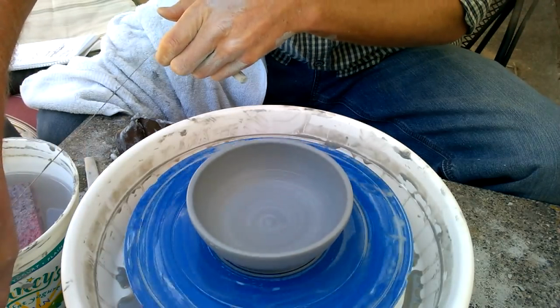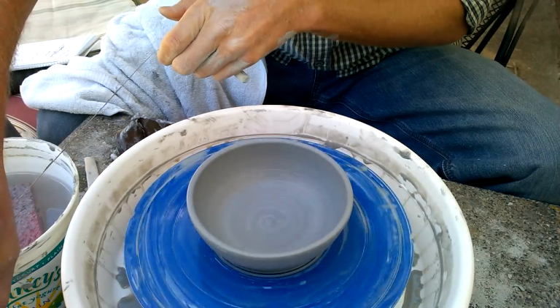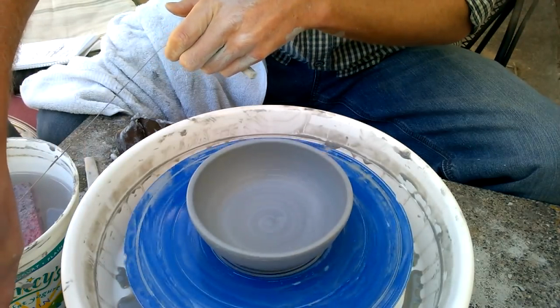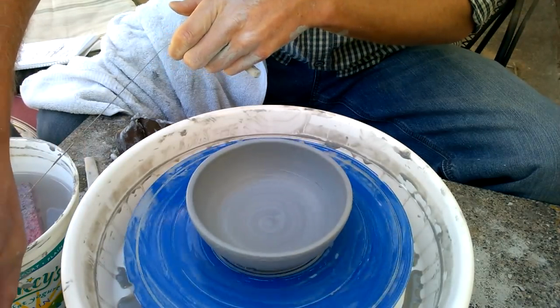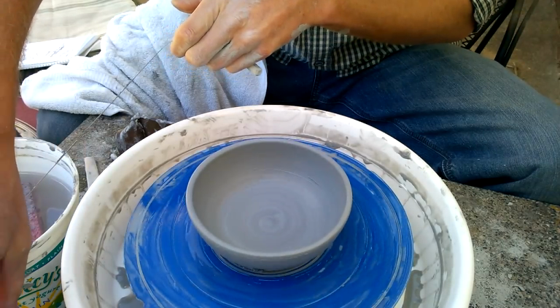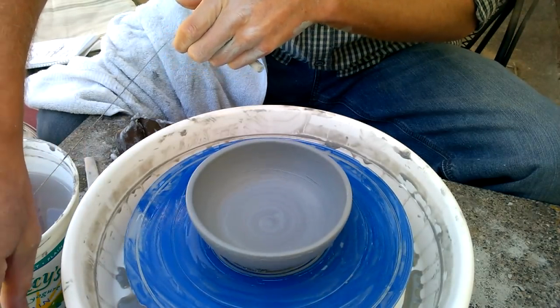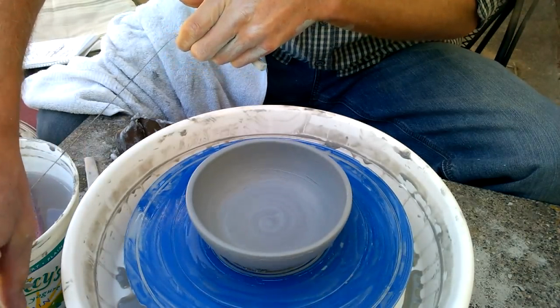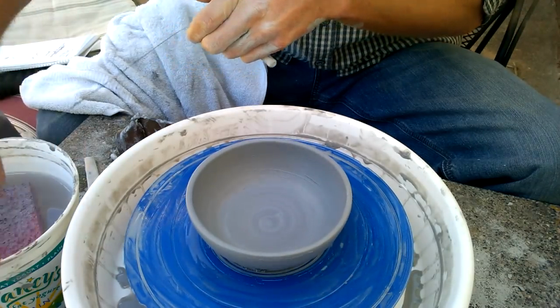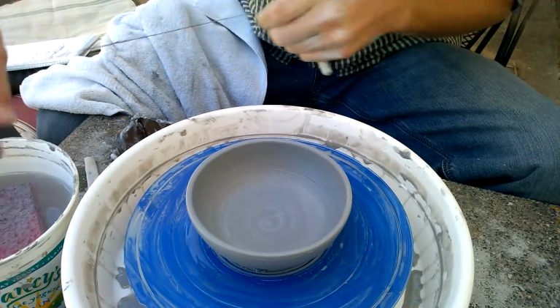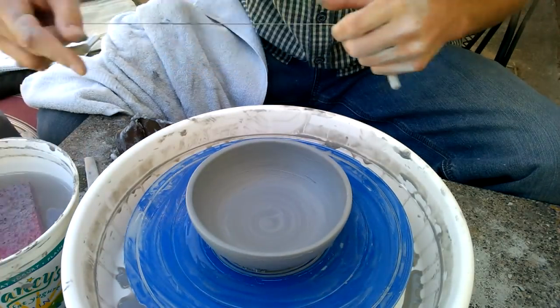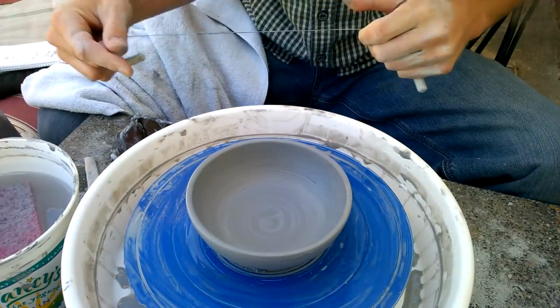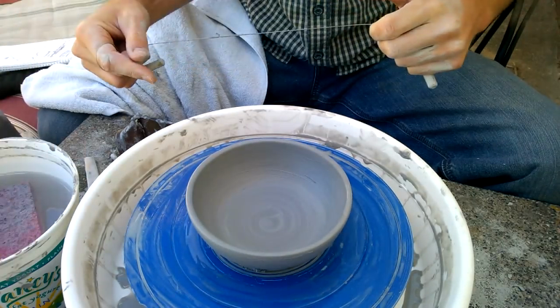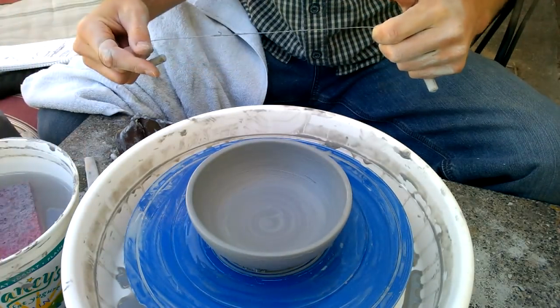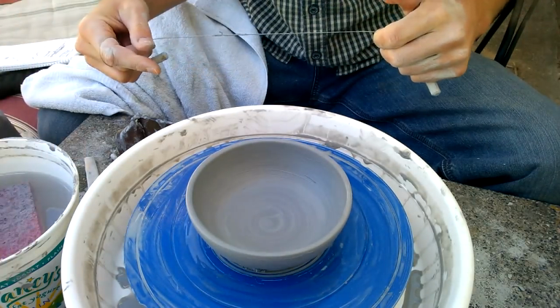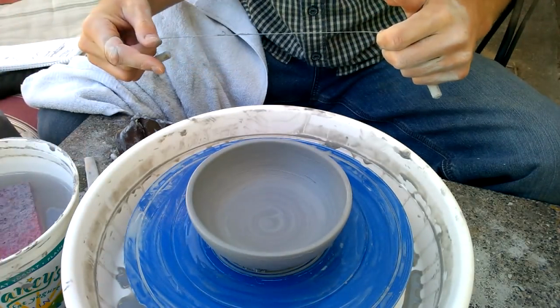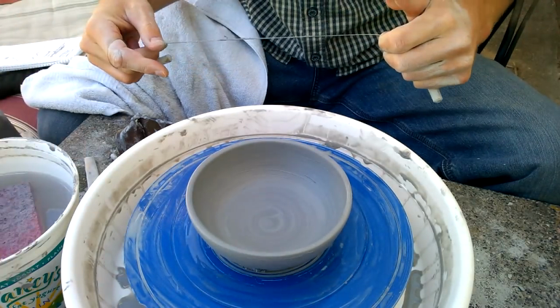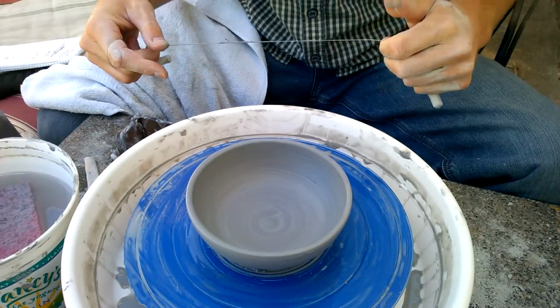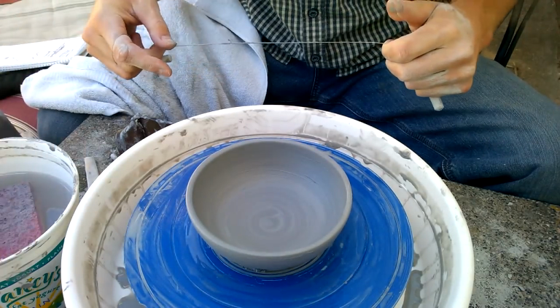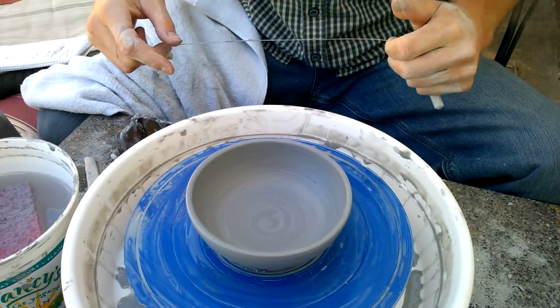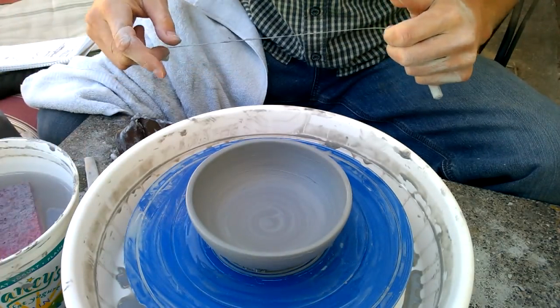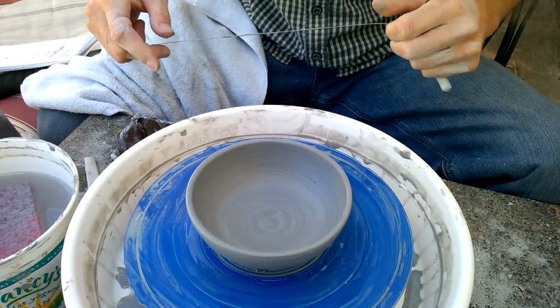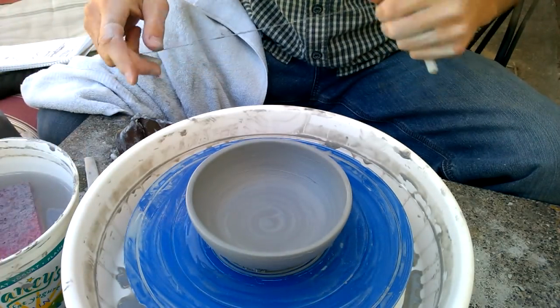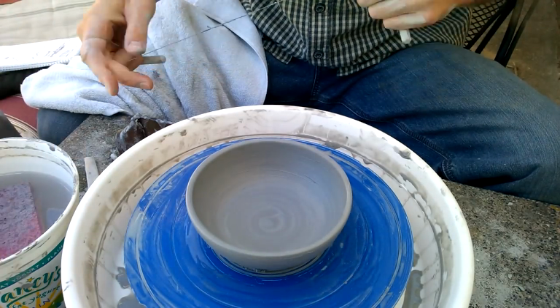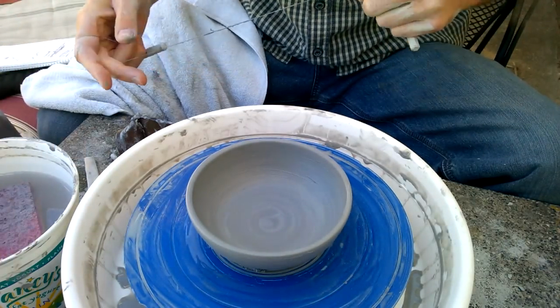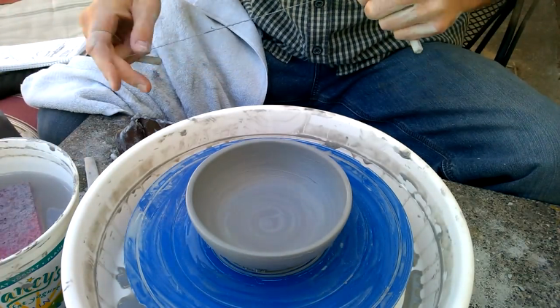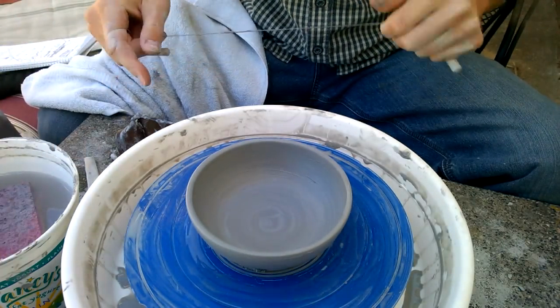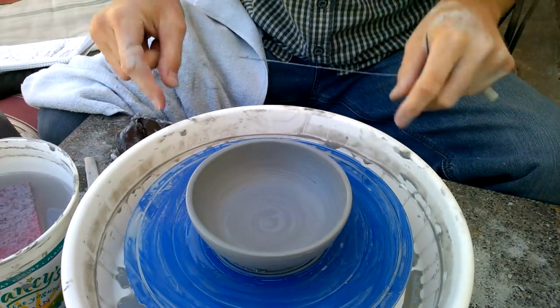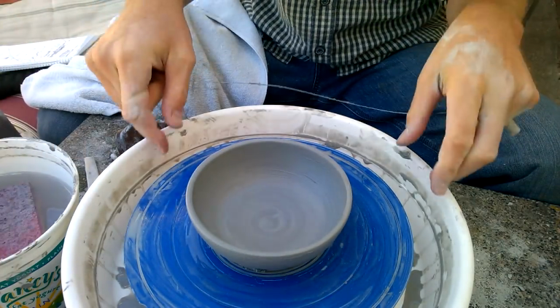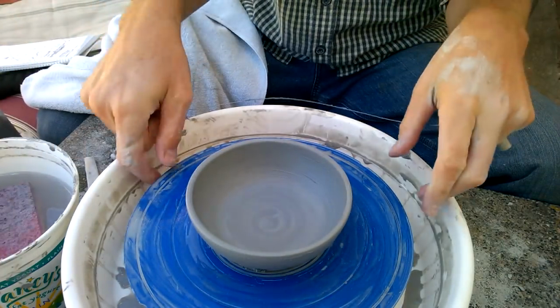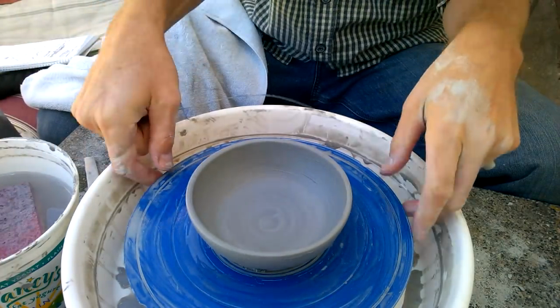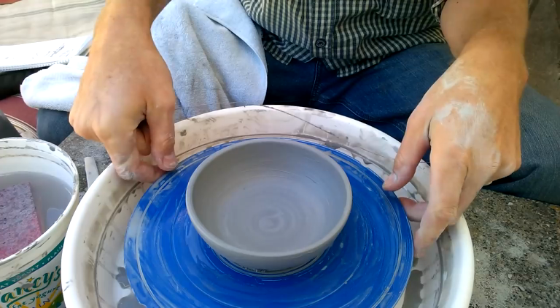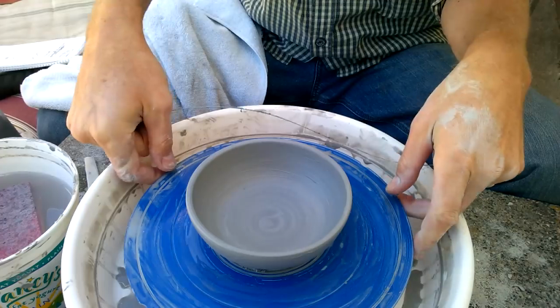You can also do this with a very slight spinning motion — it makes the cut a little easier and smoother. But that's up to you and your comfort level. That's how you cut your pot off the wheel.